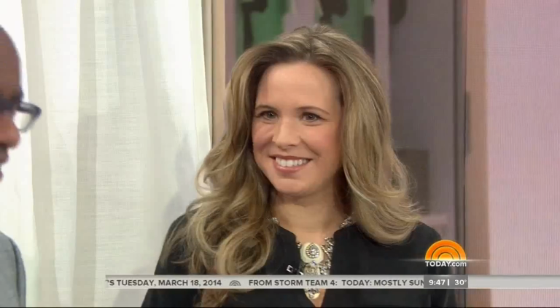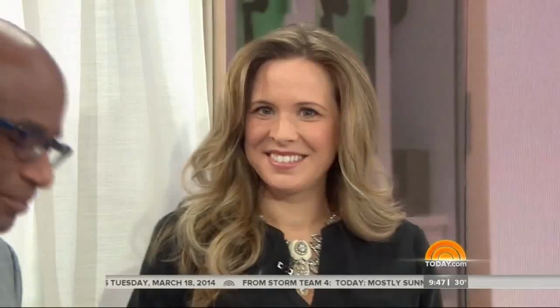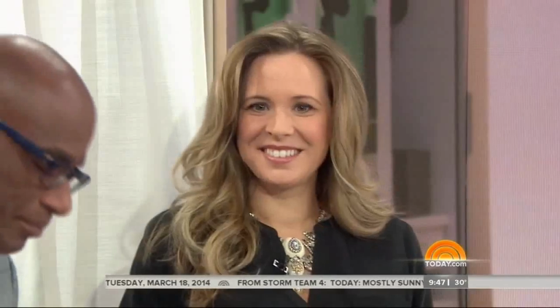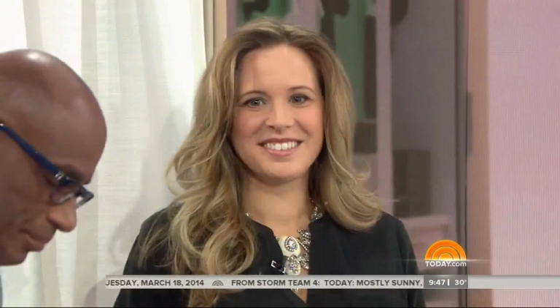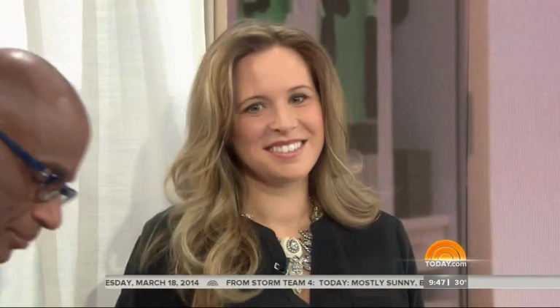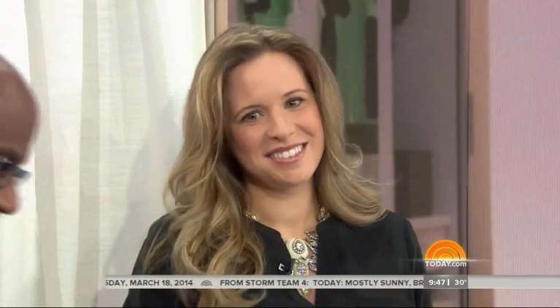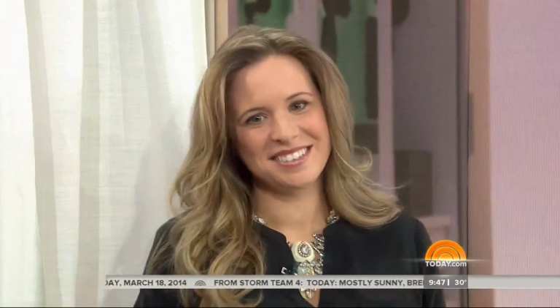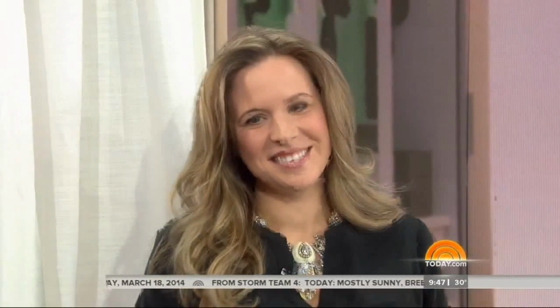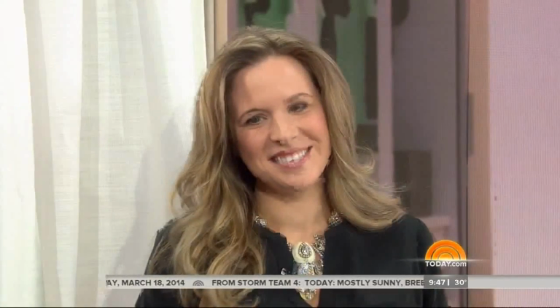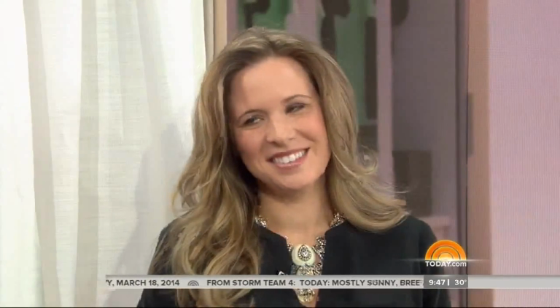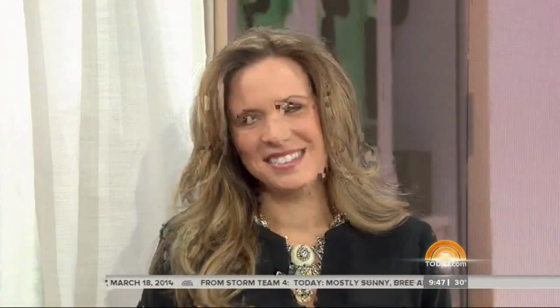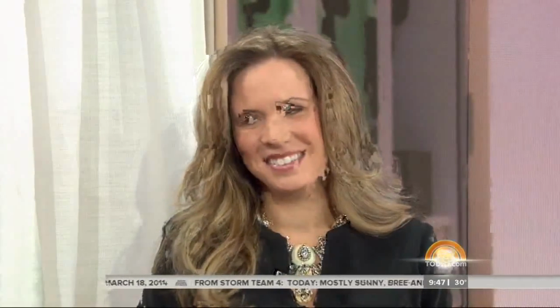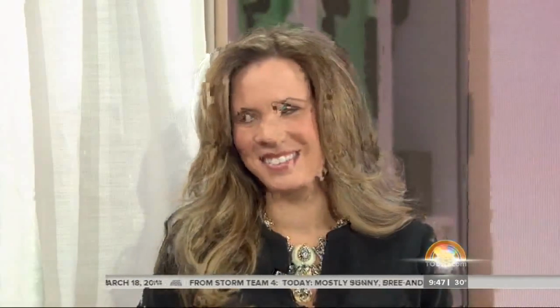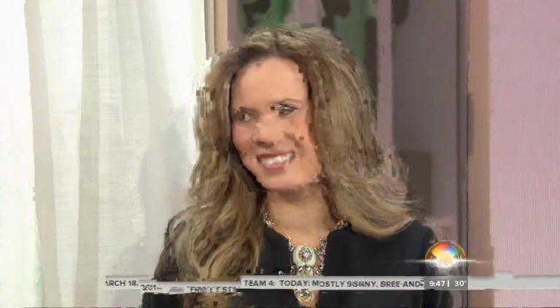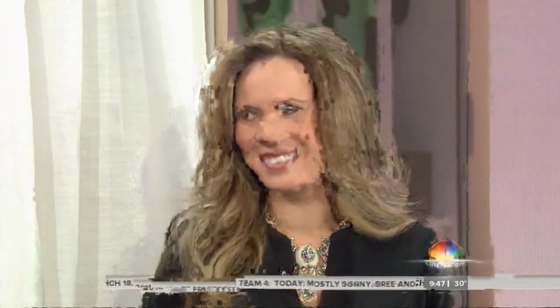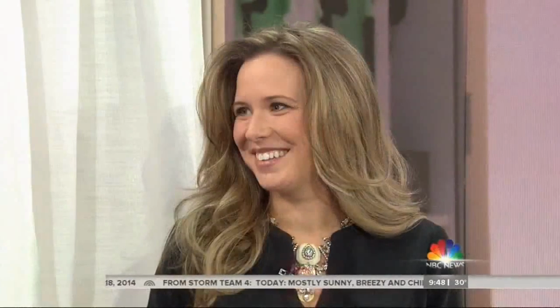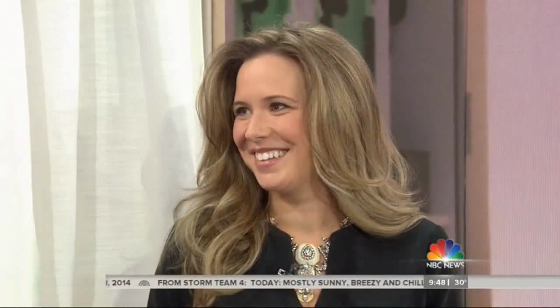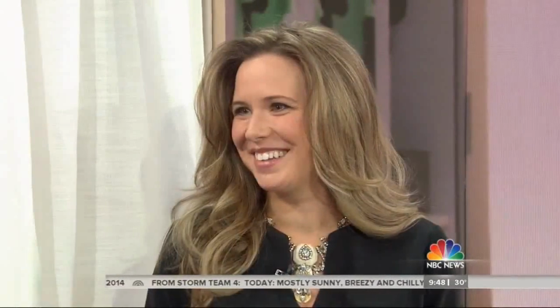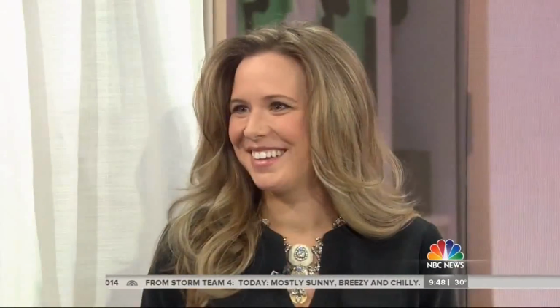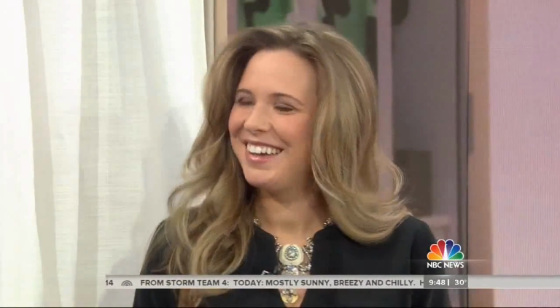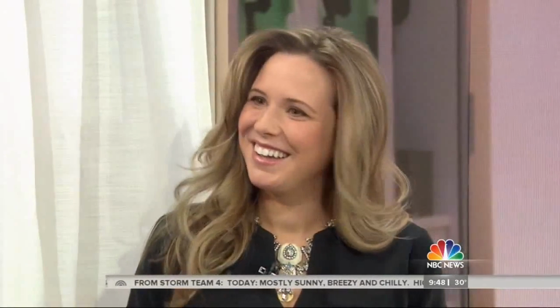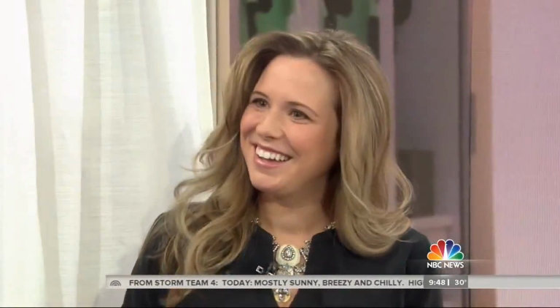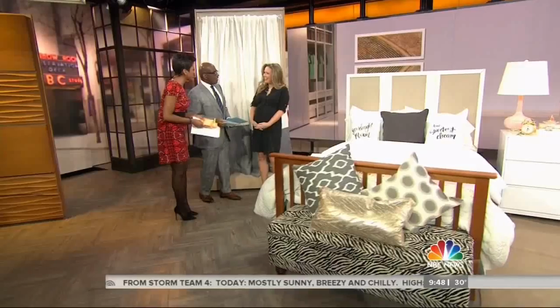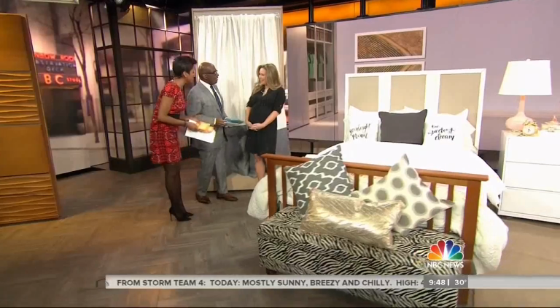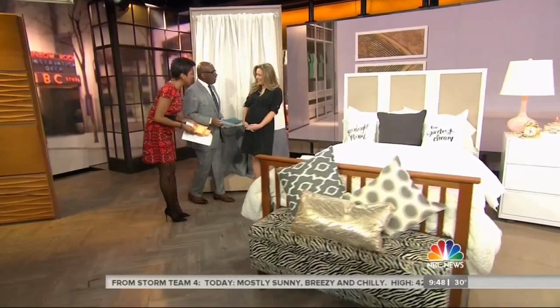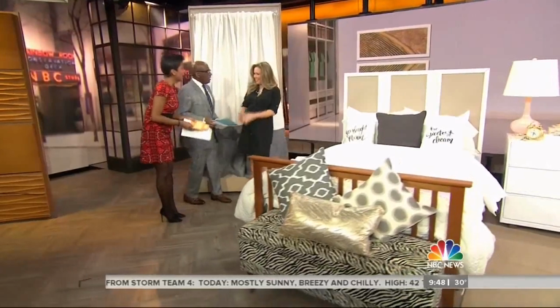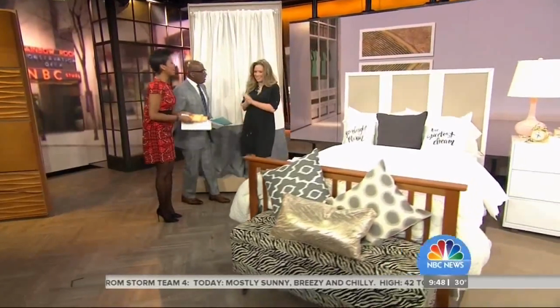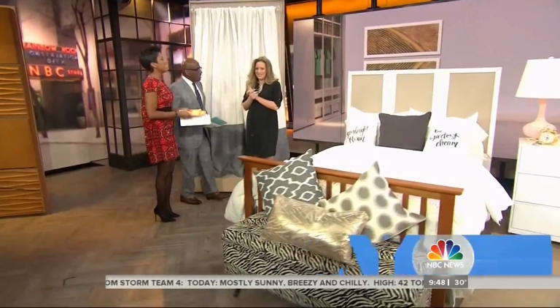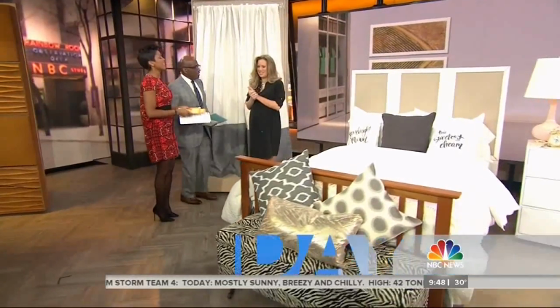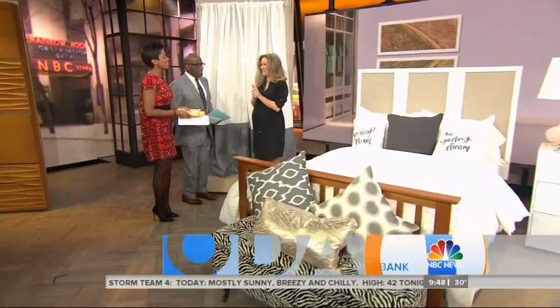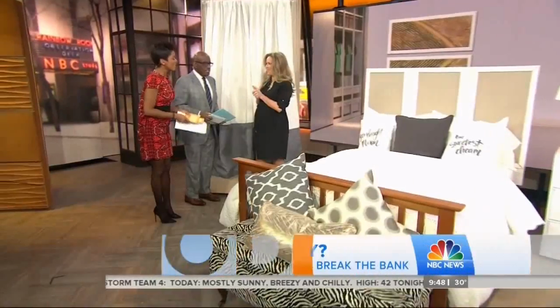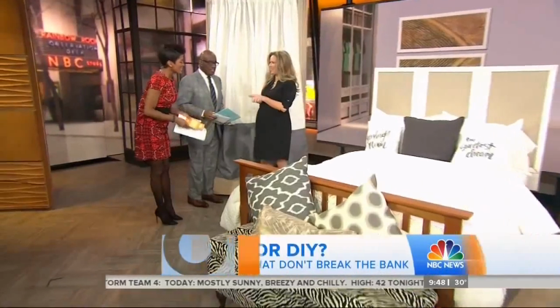Abby Larson is the founder of StyleMePrettyLiving.com. Good morning, Abby. Good to see you. Thanks, I'm so excited to be here.